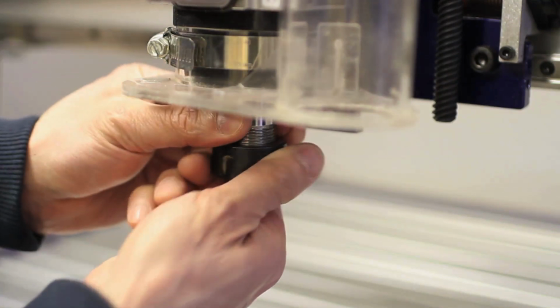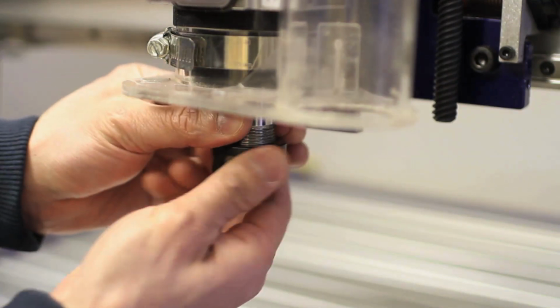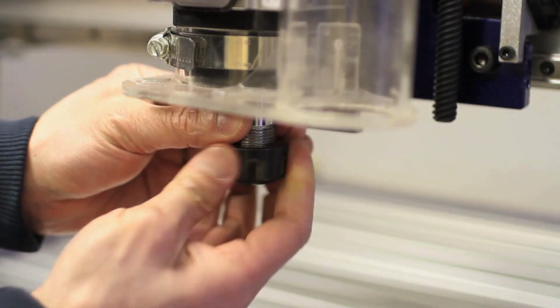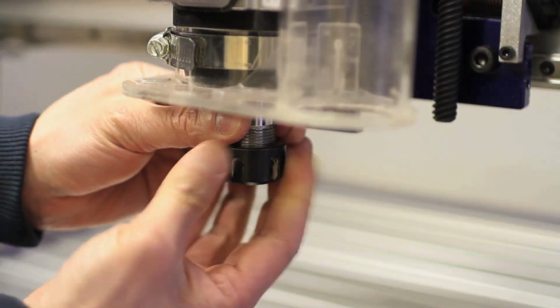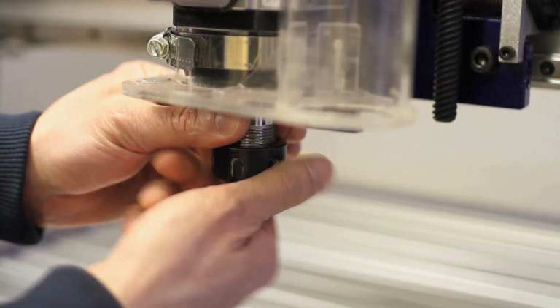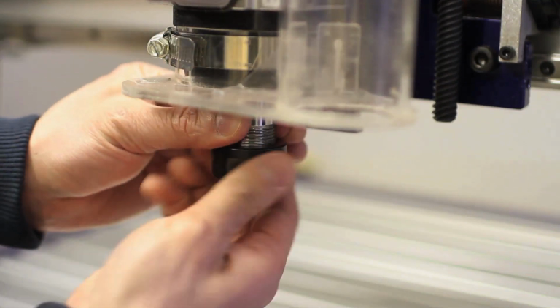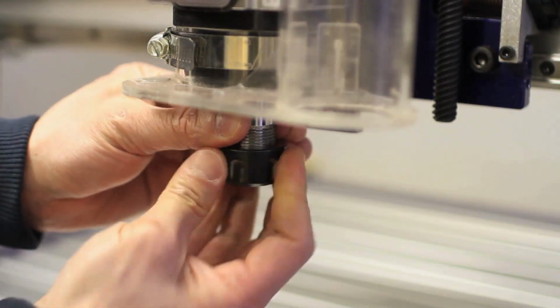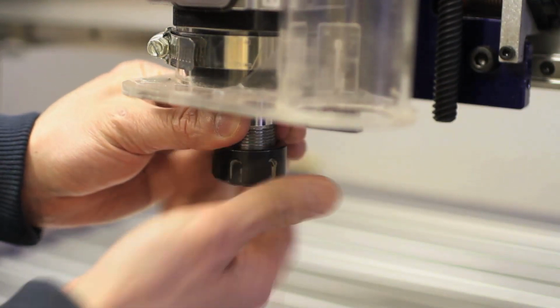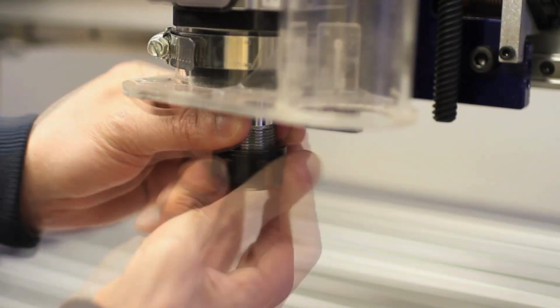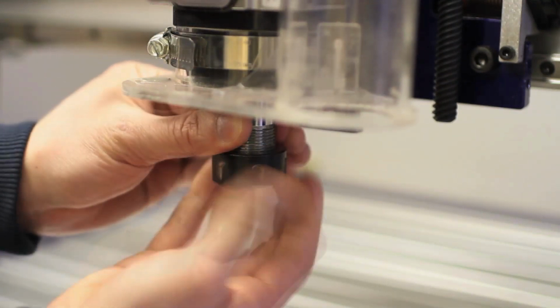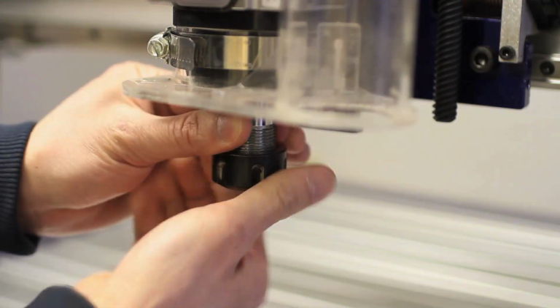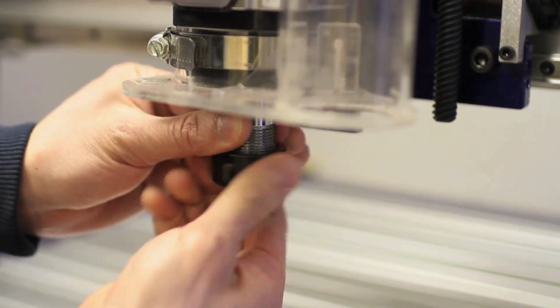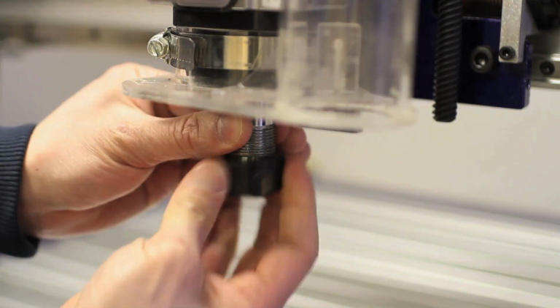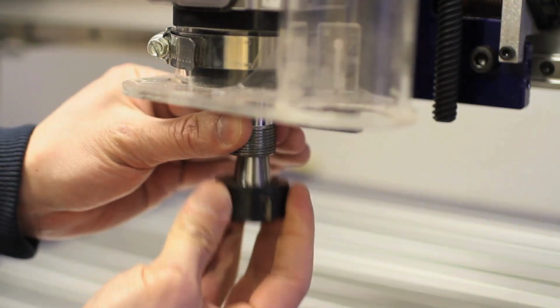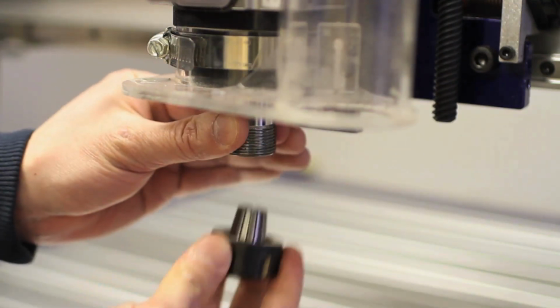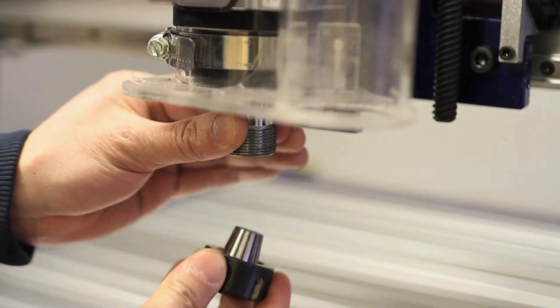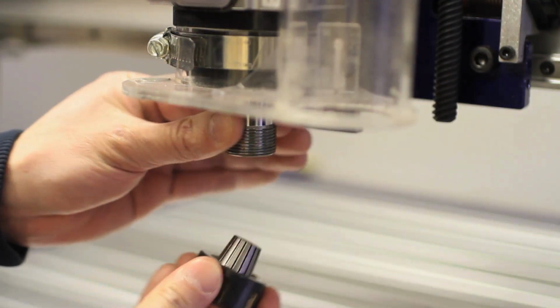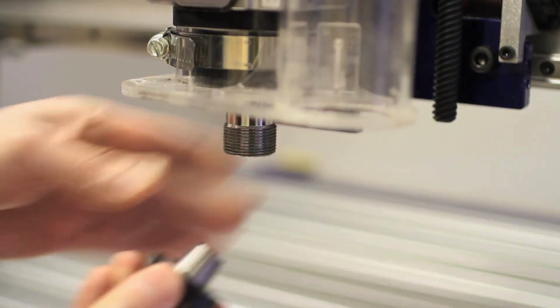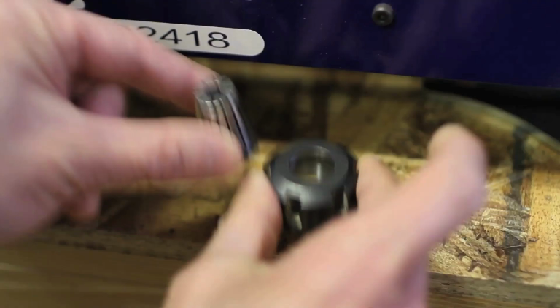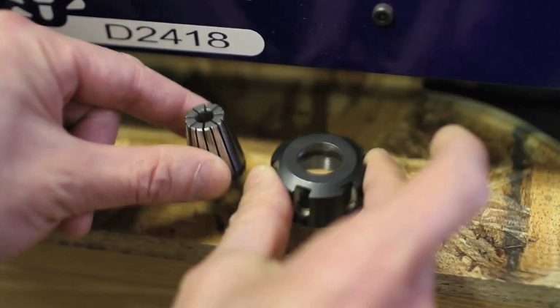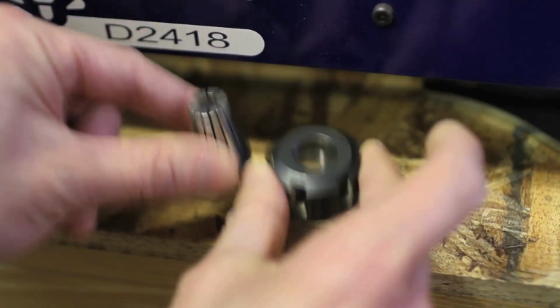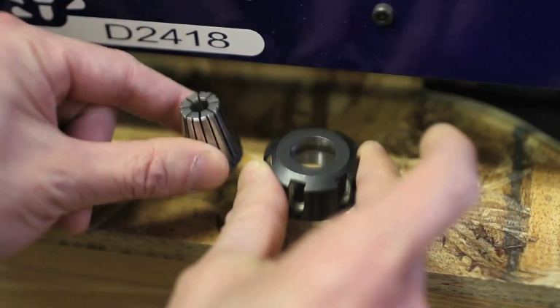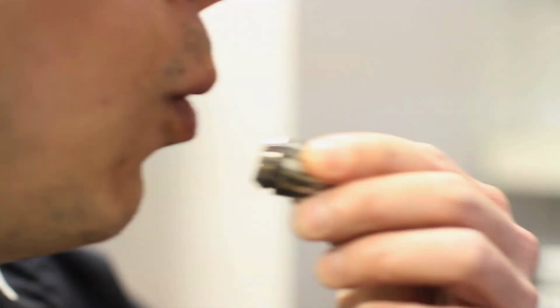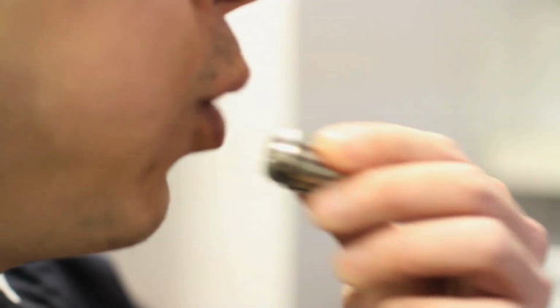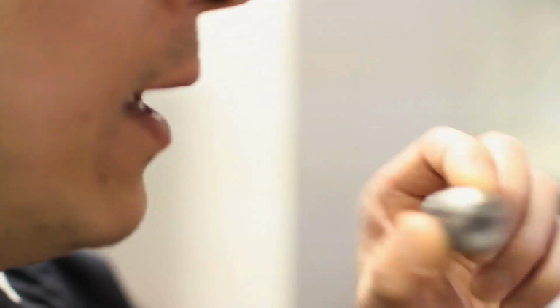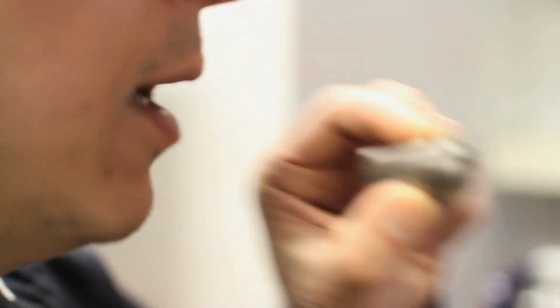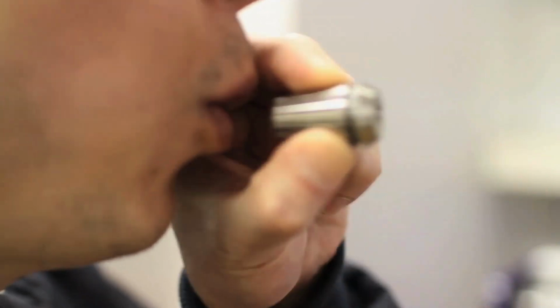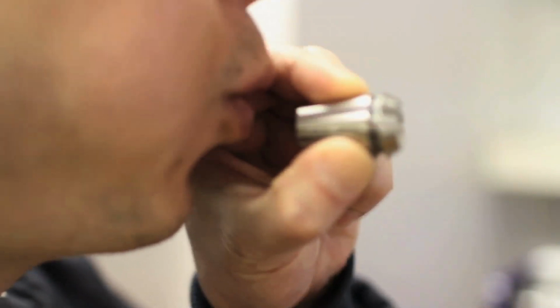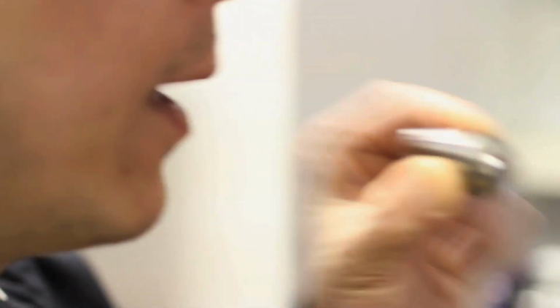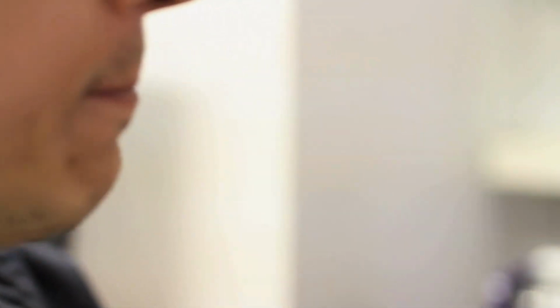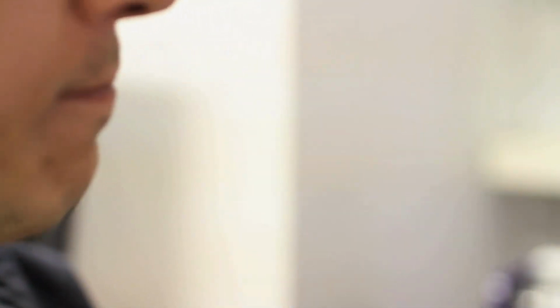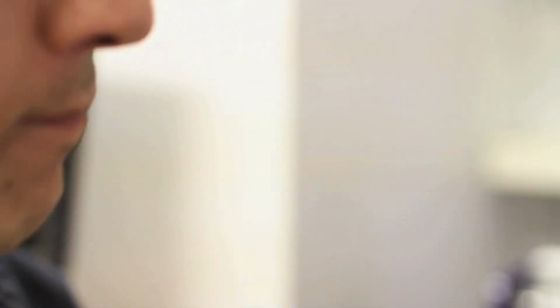Finally, you'll want to completely remove the collet nut and the collet, tap and blow them out, and you're ready for the next go around.